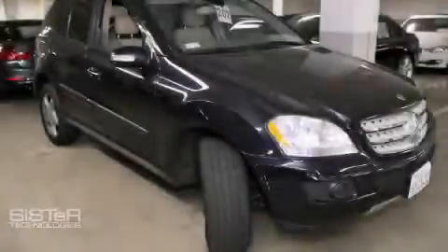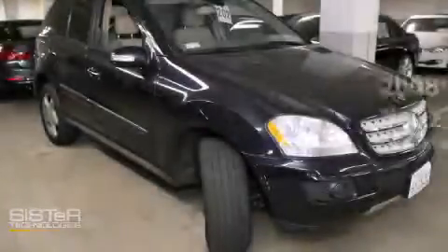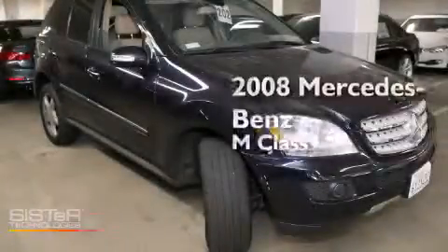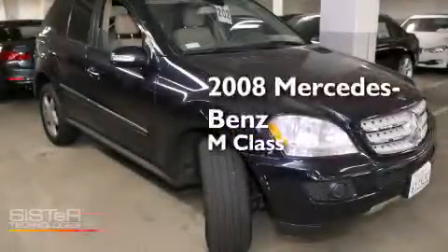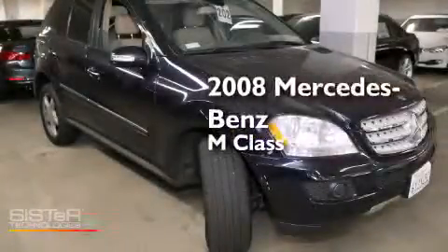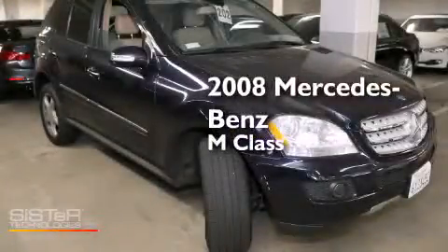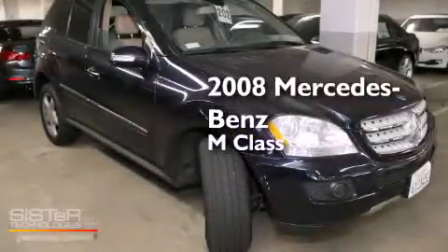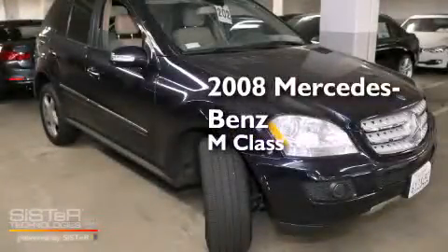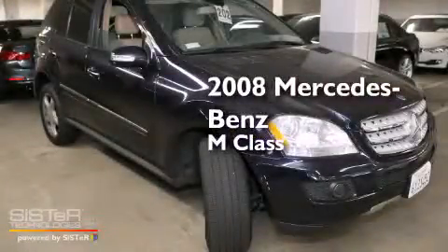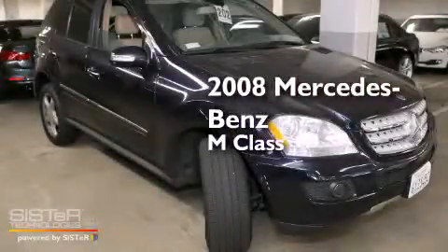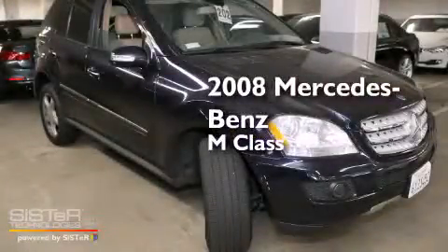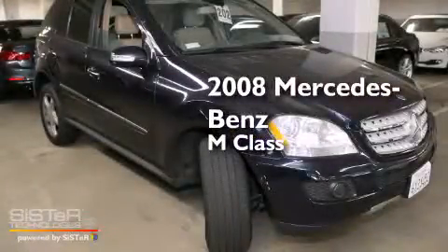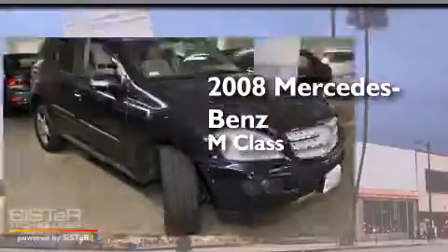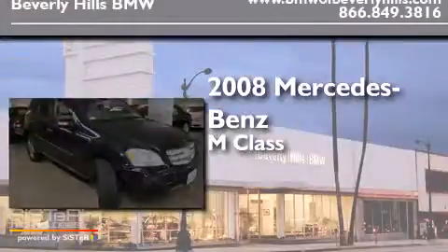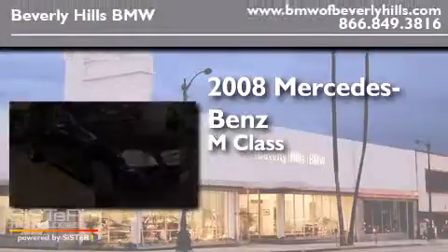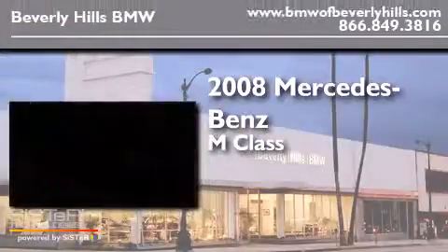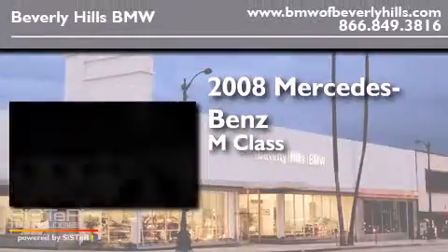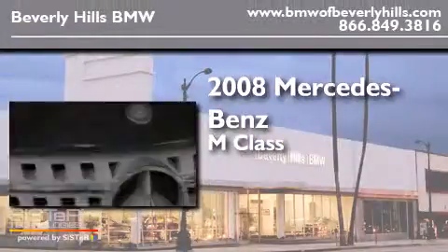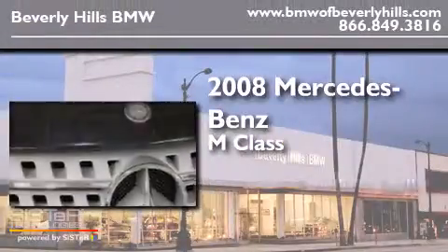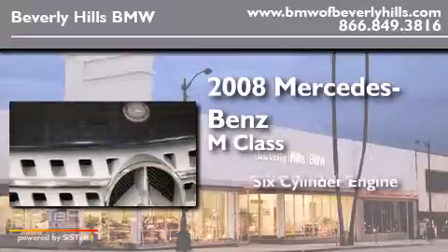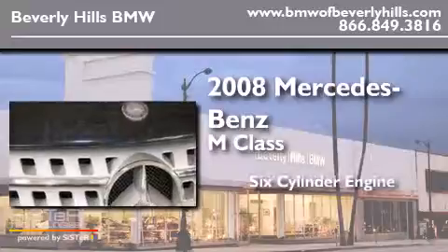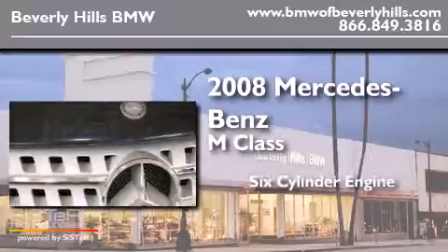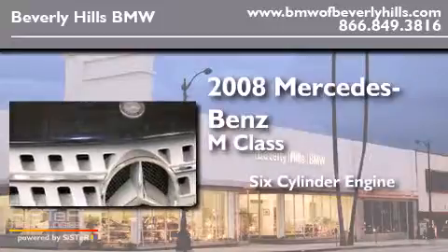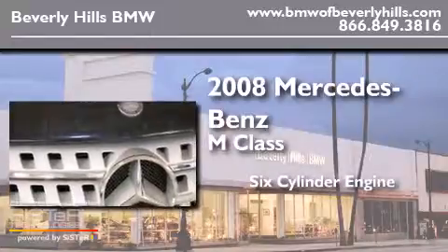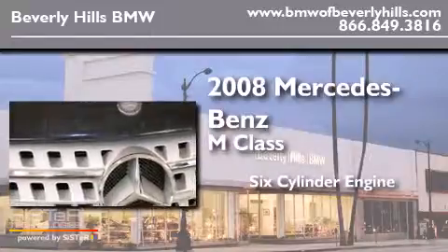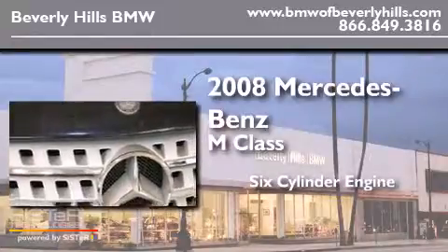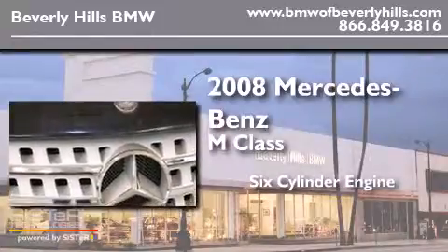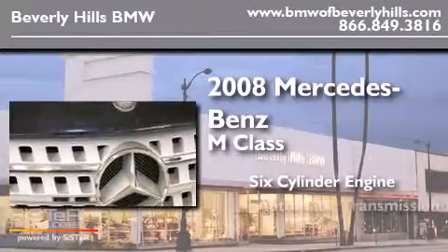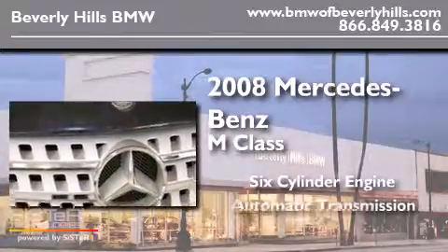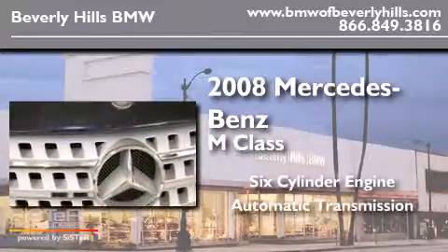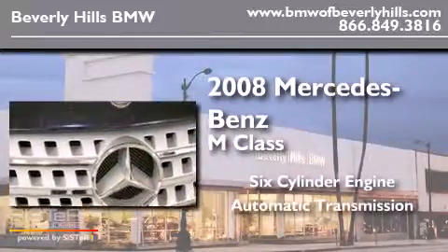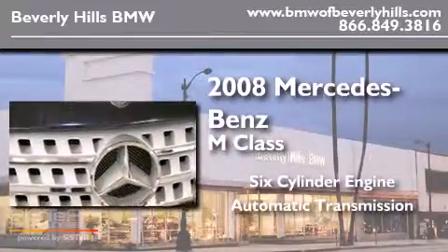This is a 2008 Mercedes-Benz M-Class. It features a six-cylinder engine and an automatic transmission.